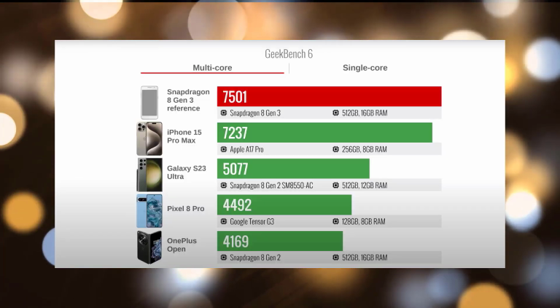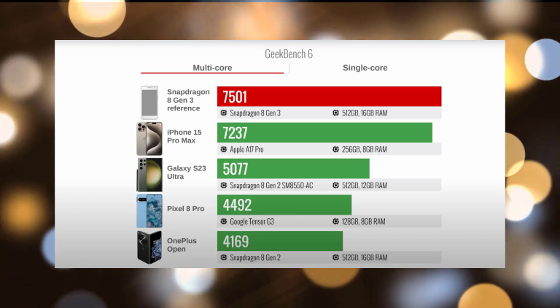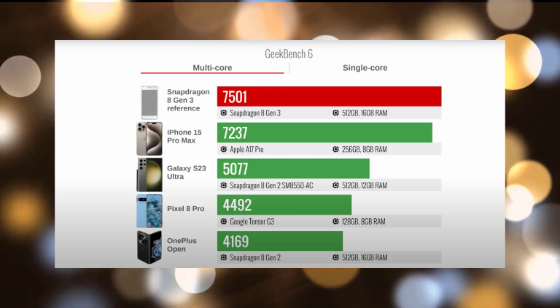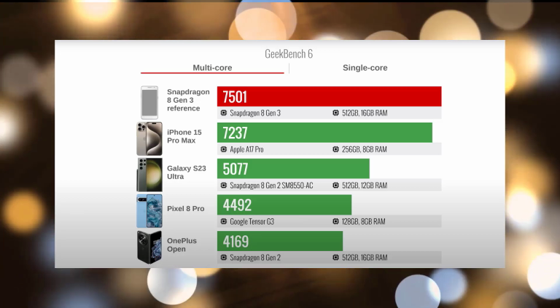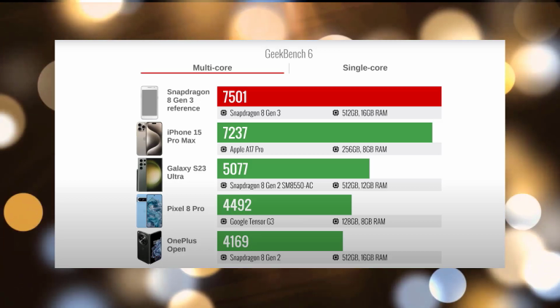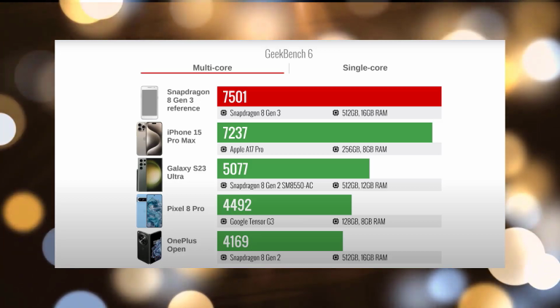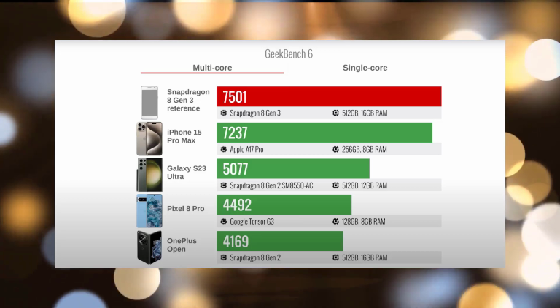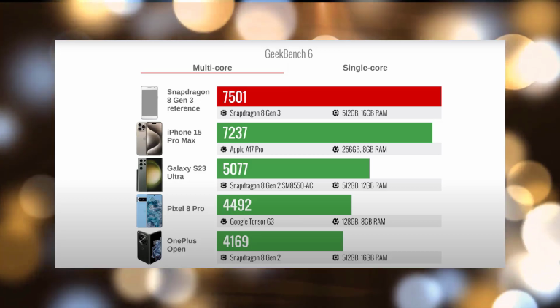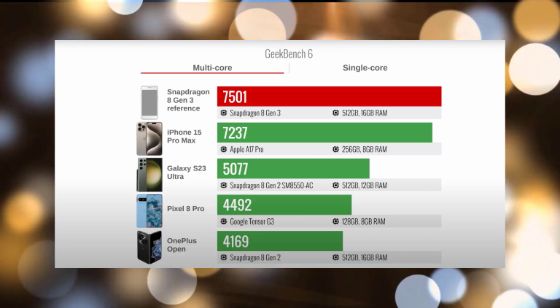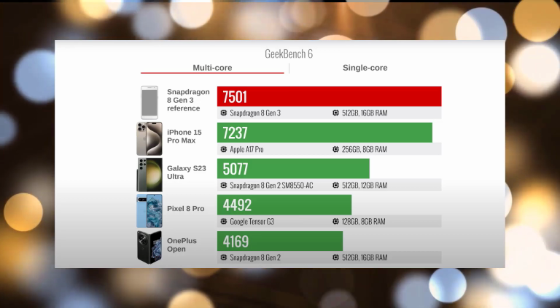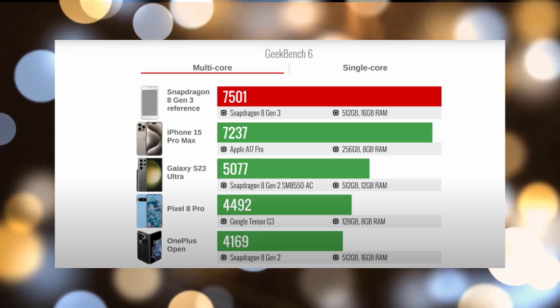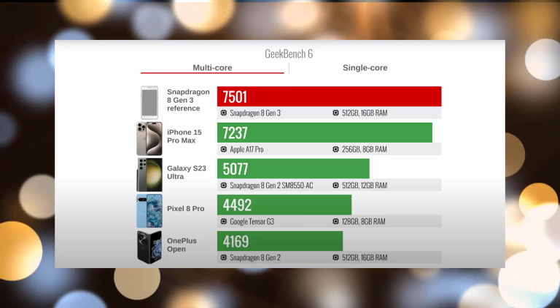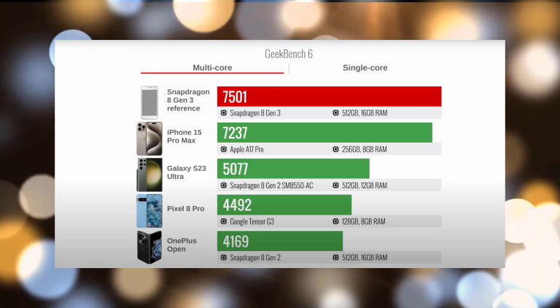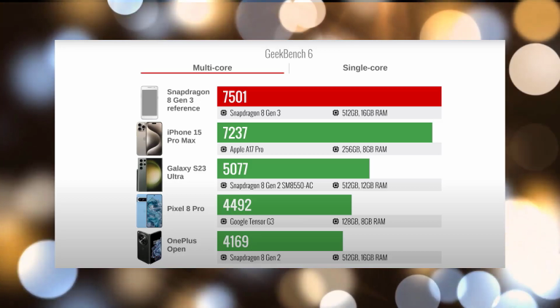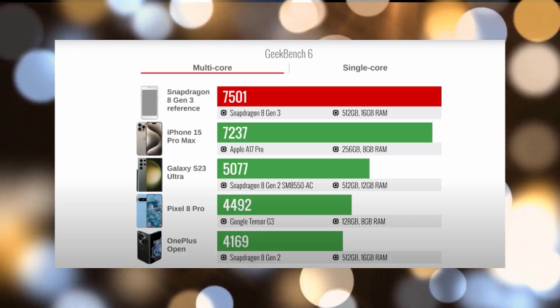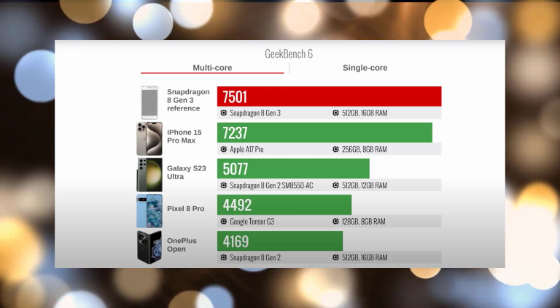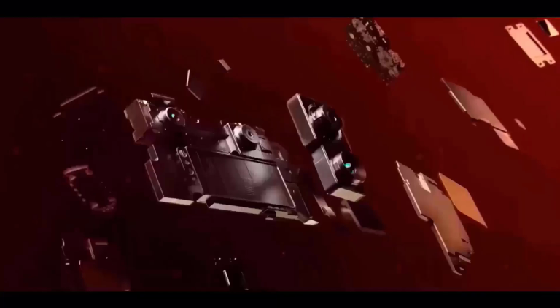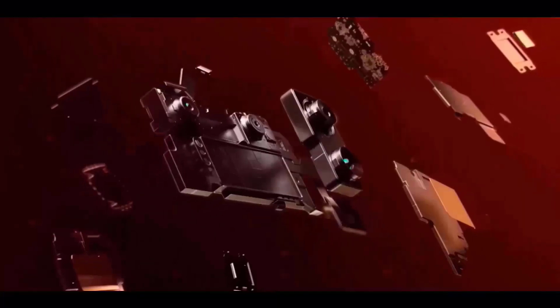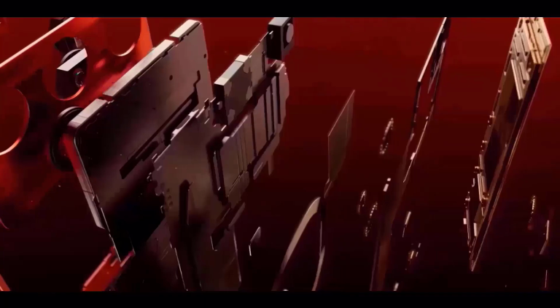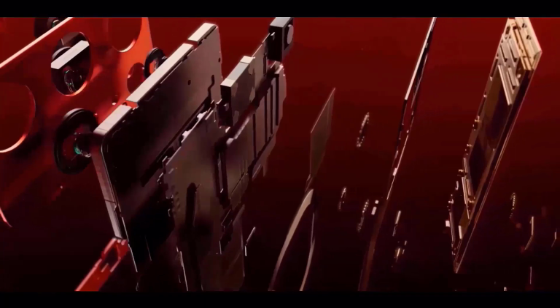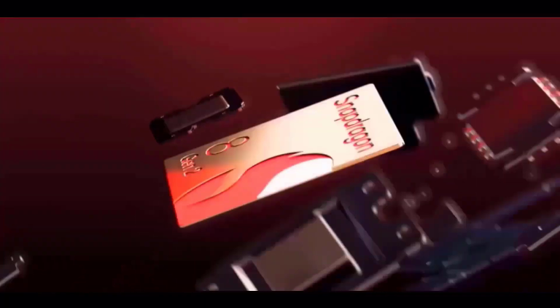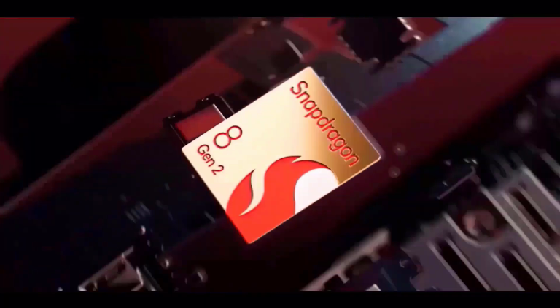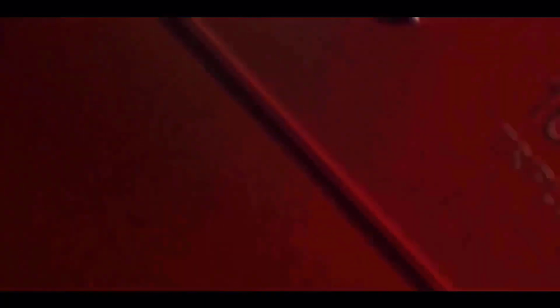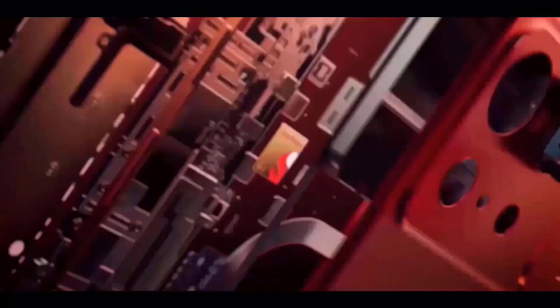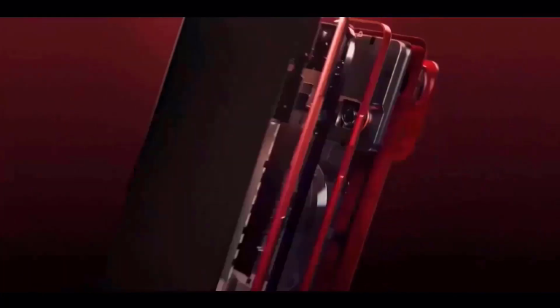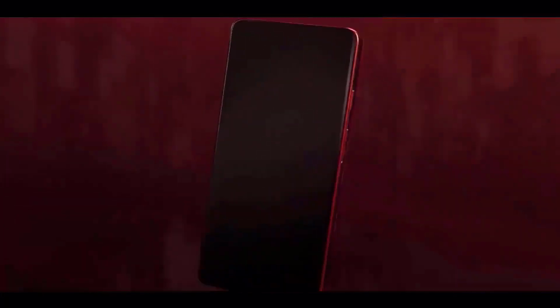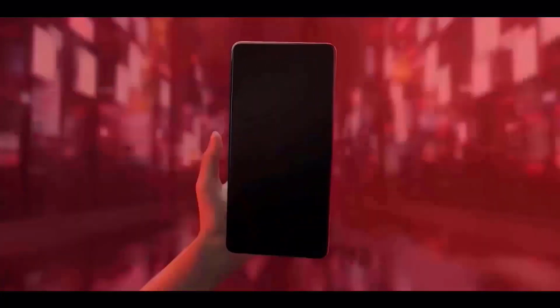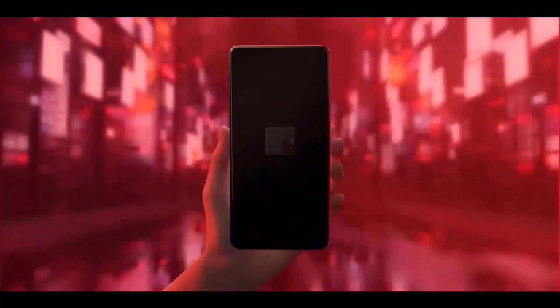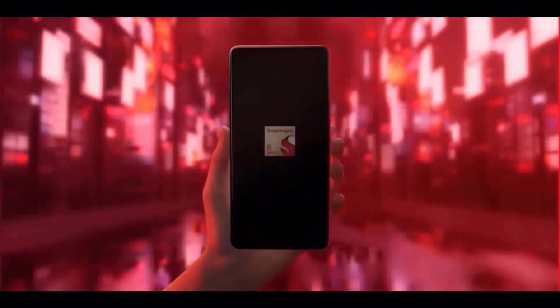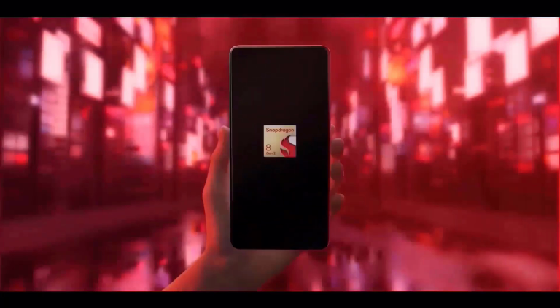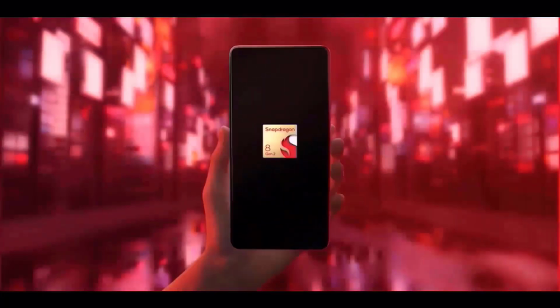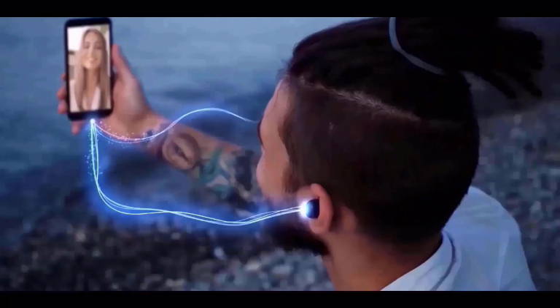The Snapdragon 8 Gen 2 for Galaxy, the previous iteration, had a faster Prime CPU core than the non-Galaxy variant.